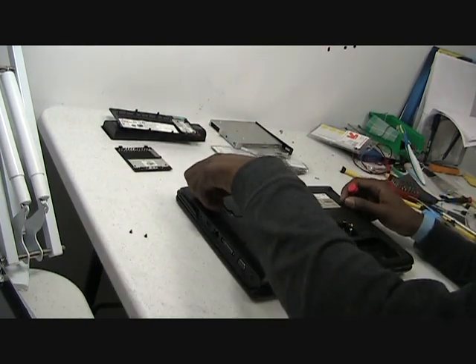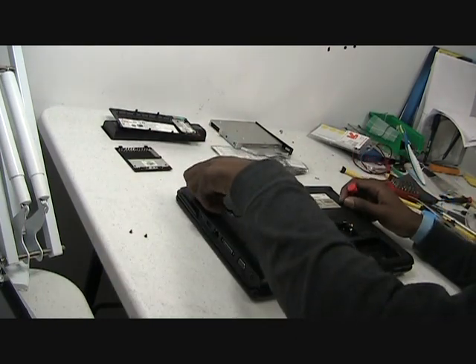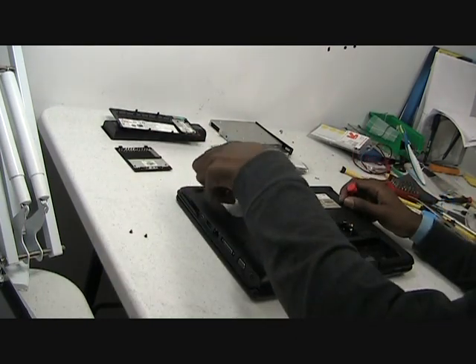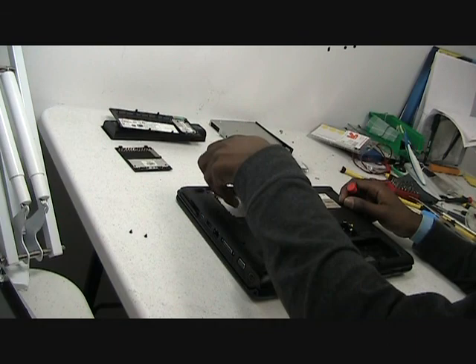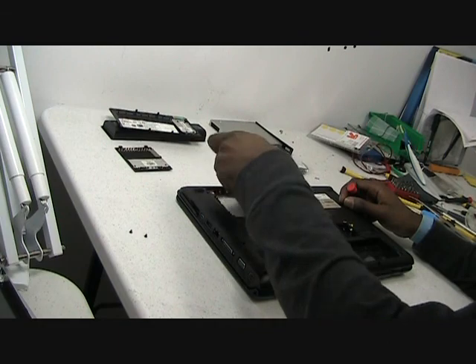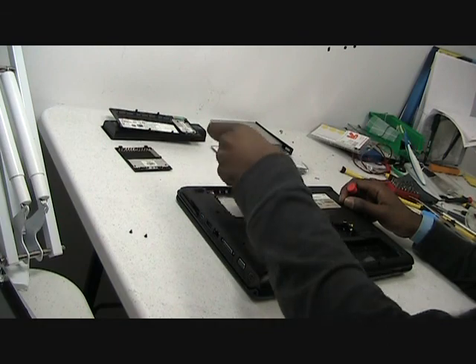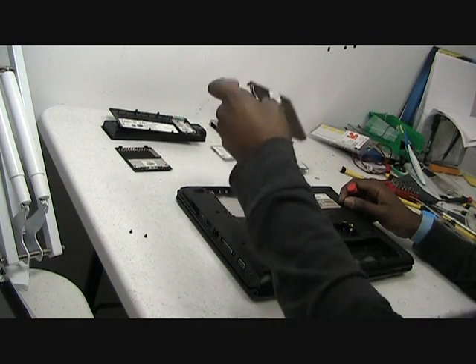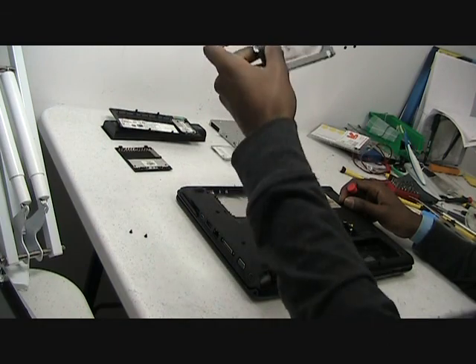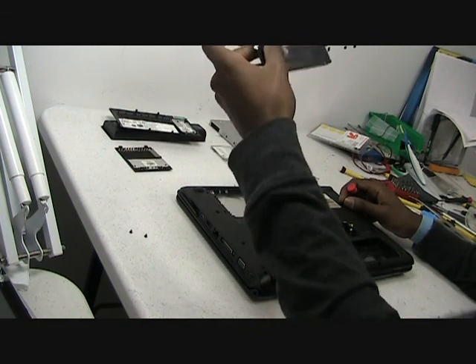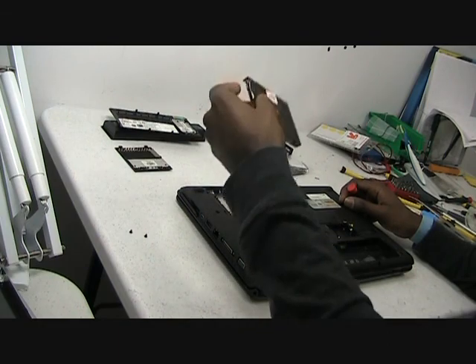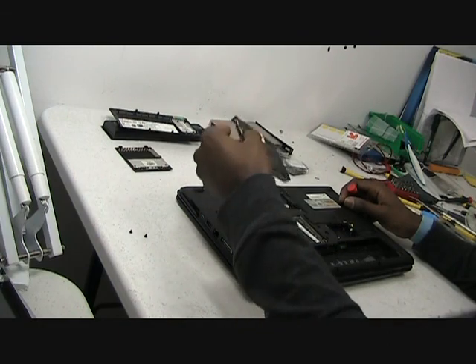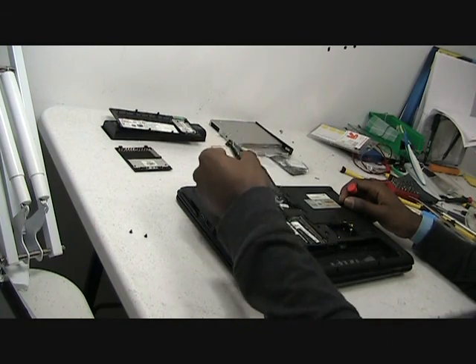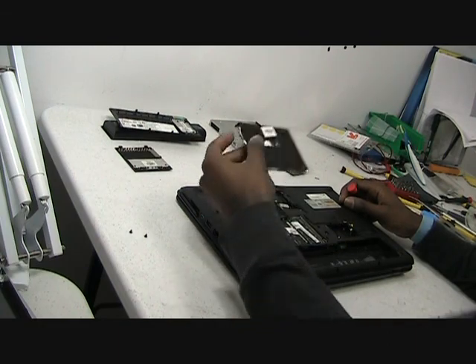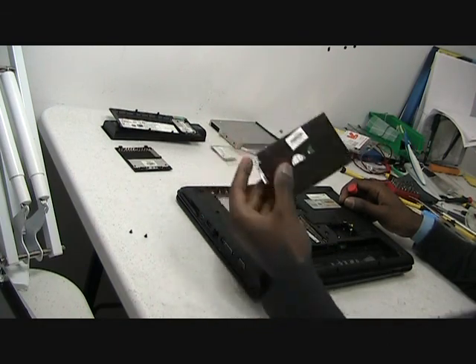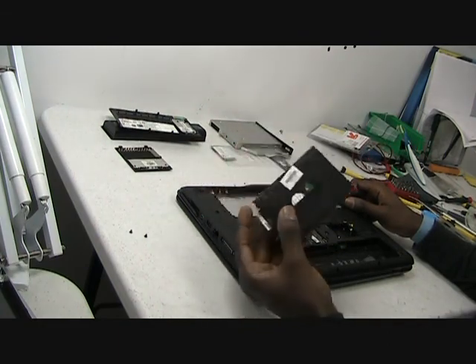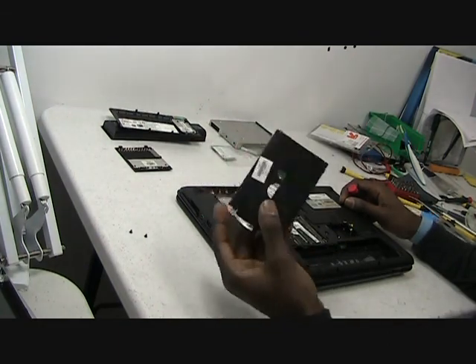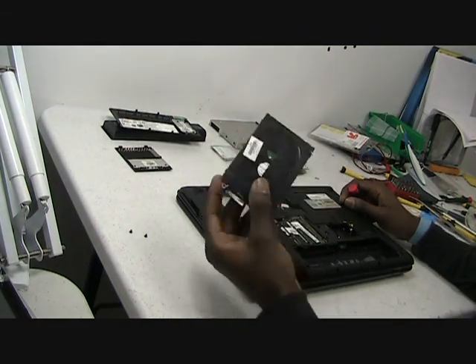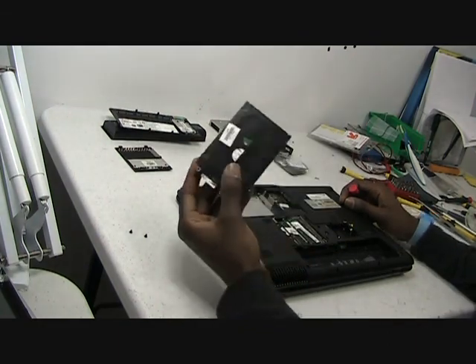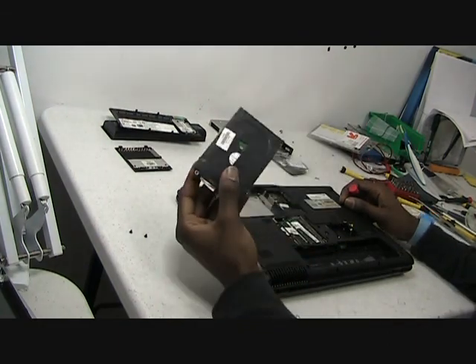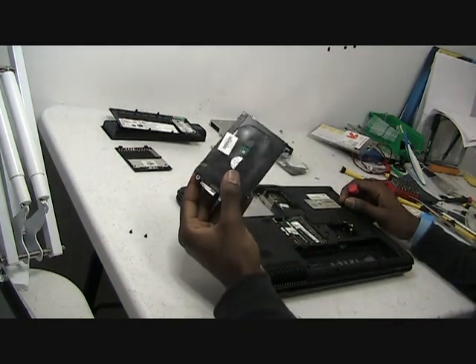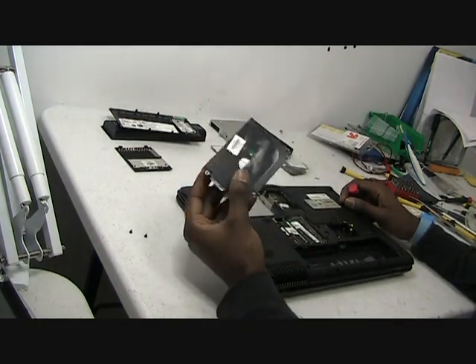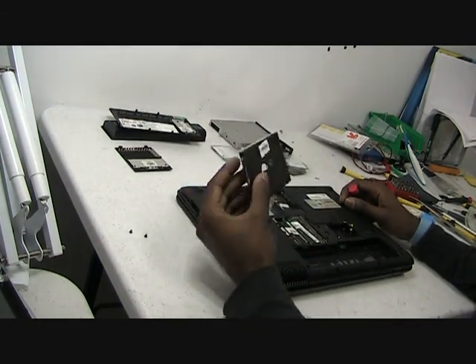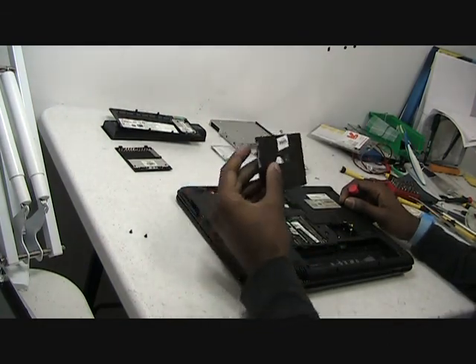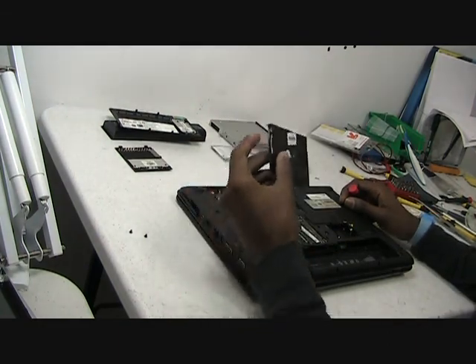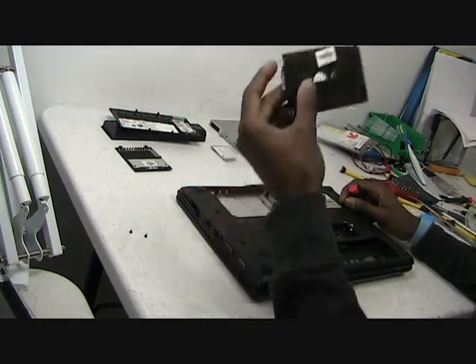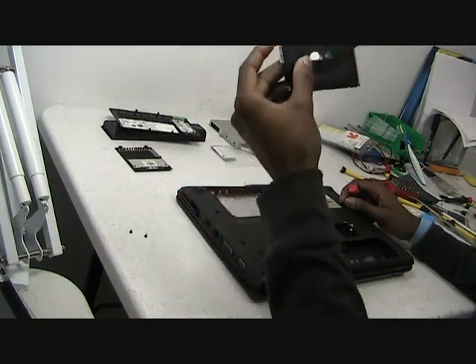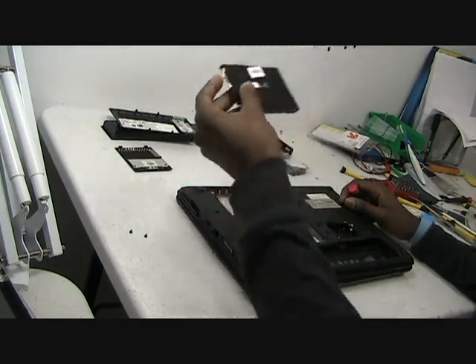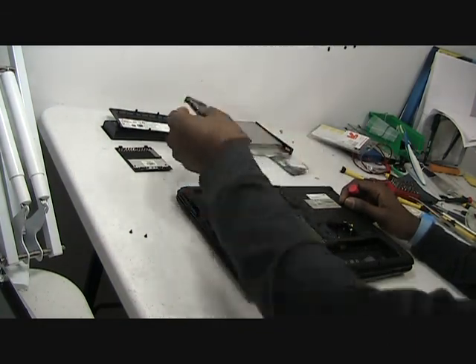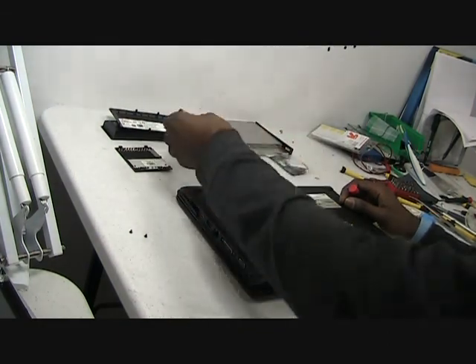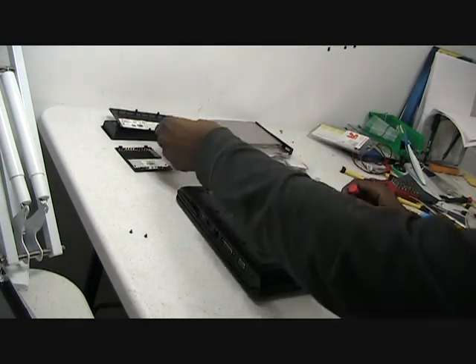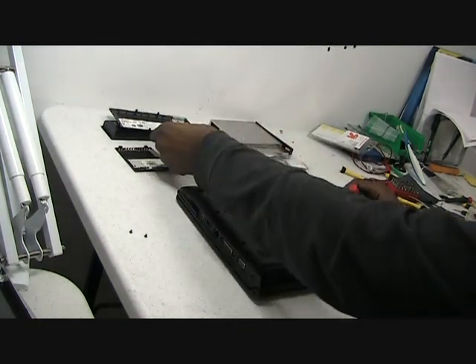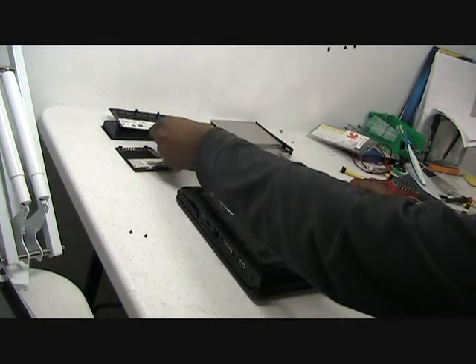Pull this up like so. You don't have to give it a lot of force, just a gentle nudge.